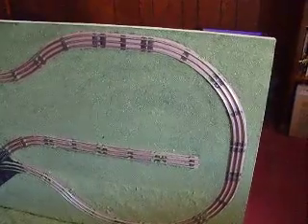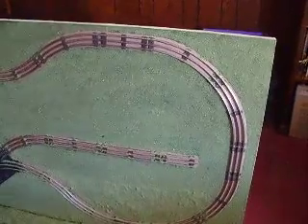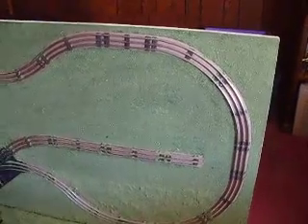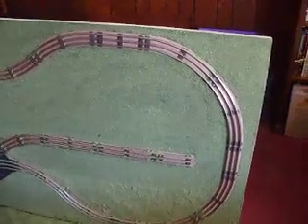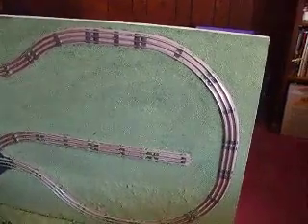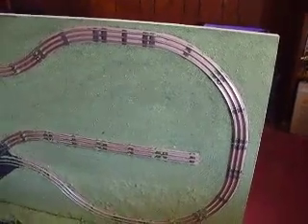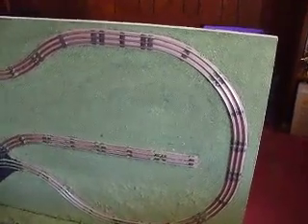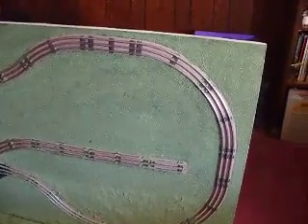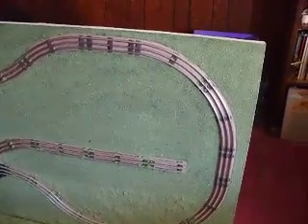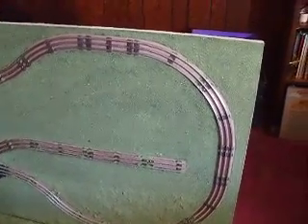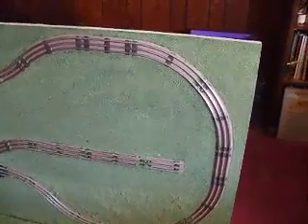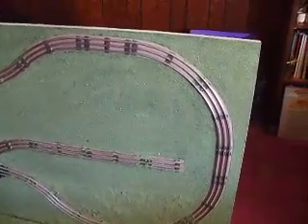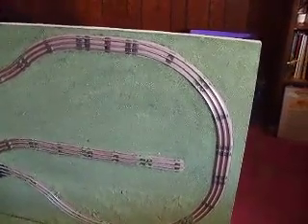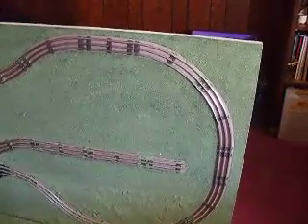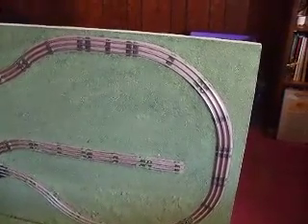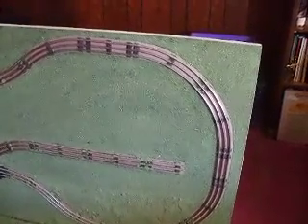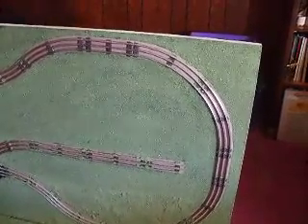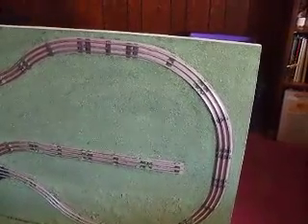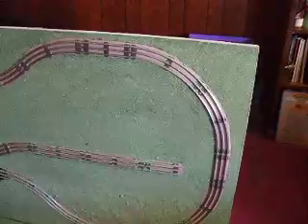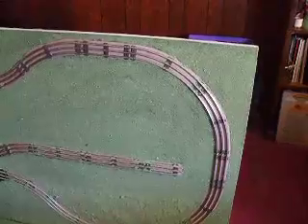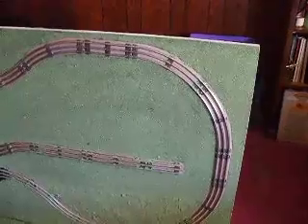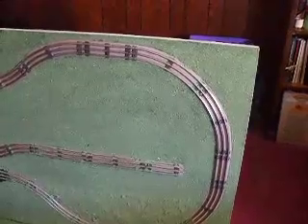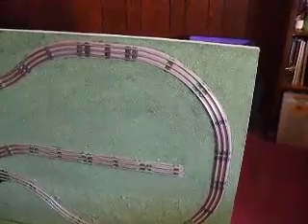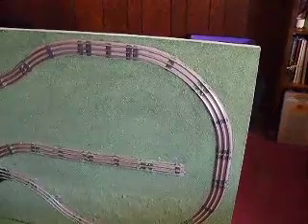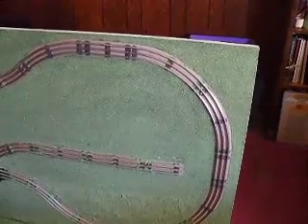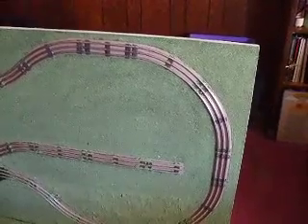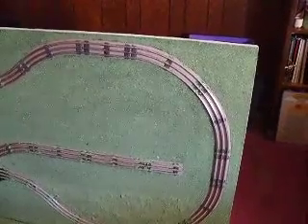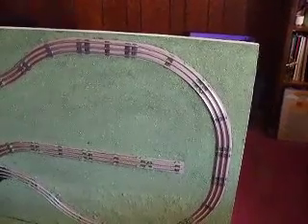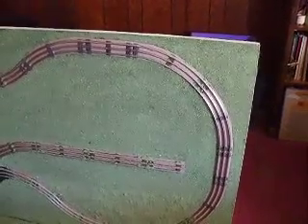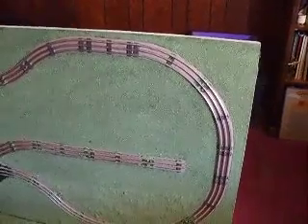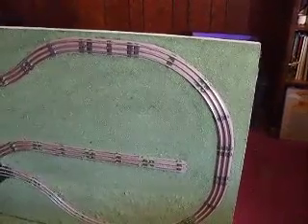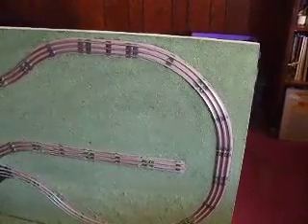Hello everyone. Welcome to part 4 of my Make a Lionel Door Layout video series.